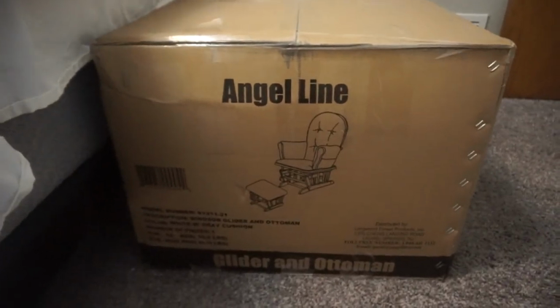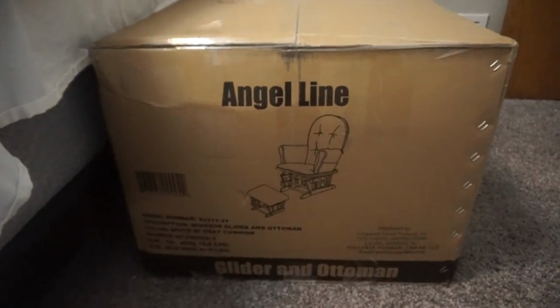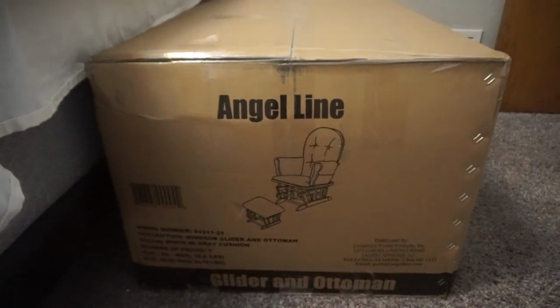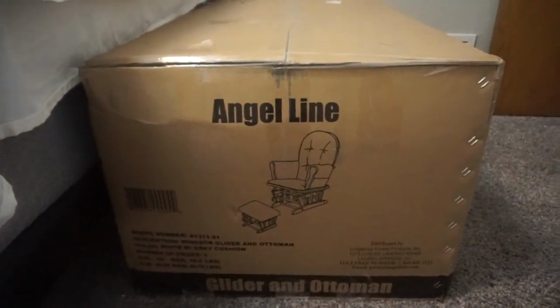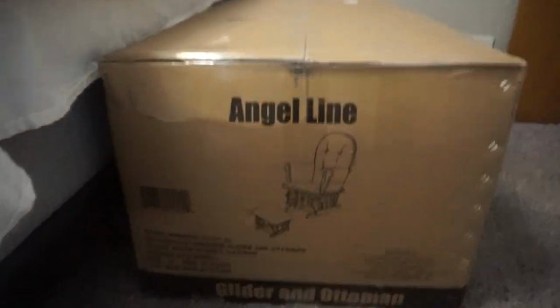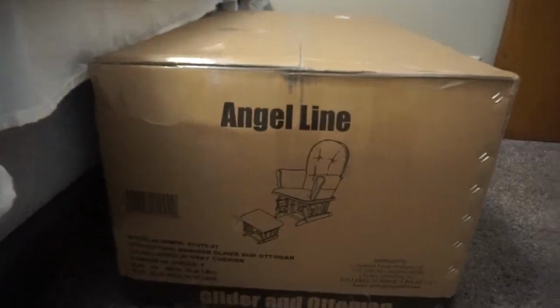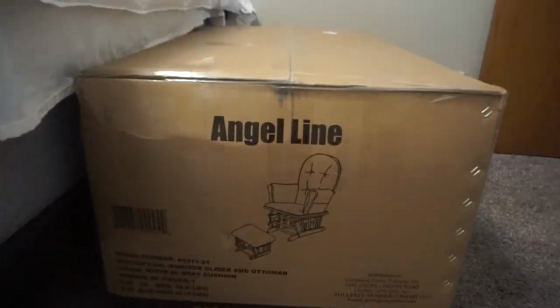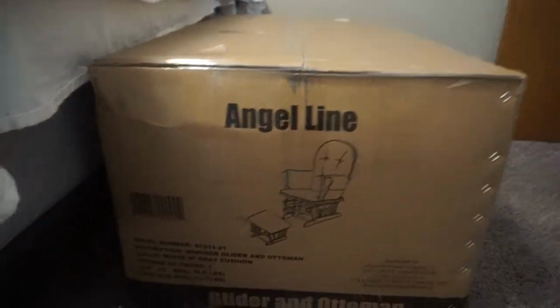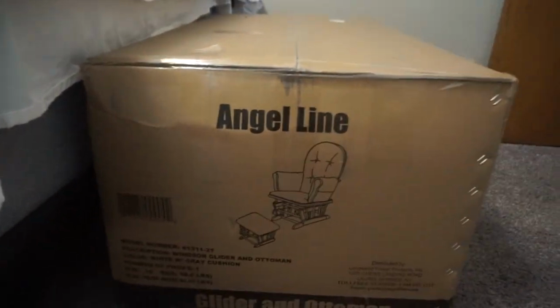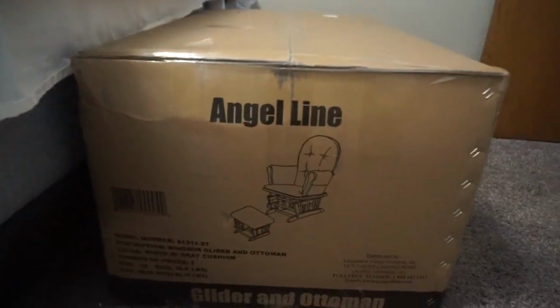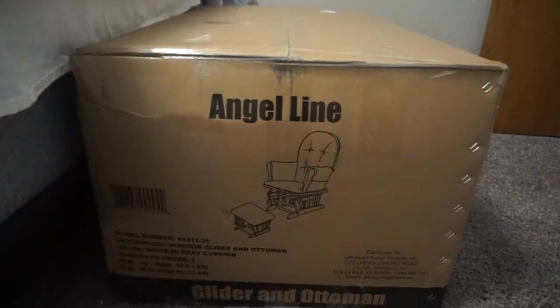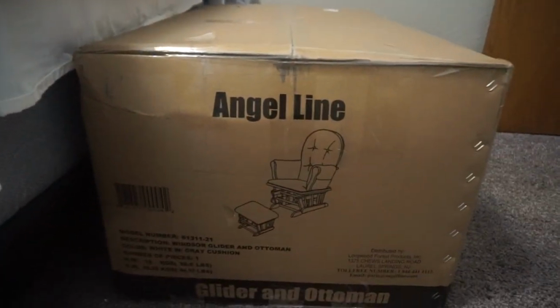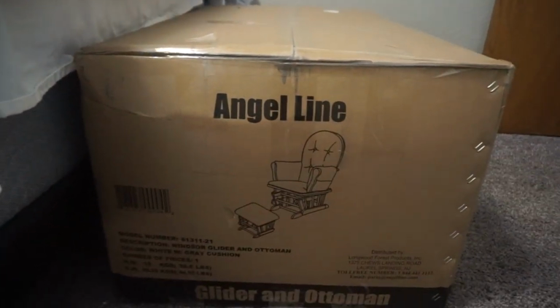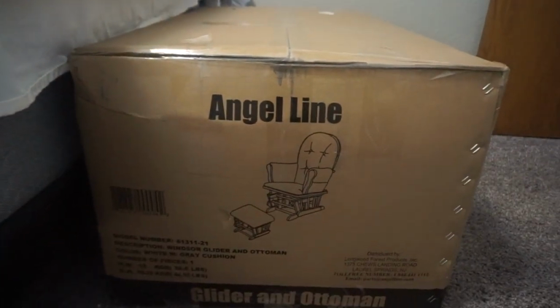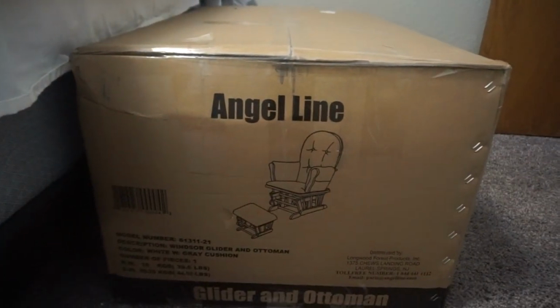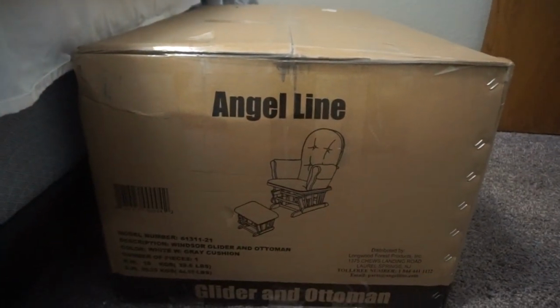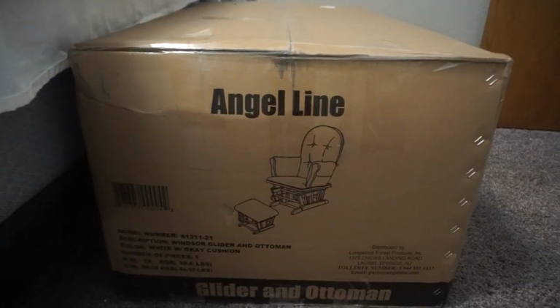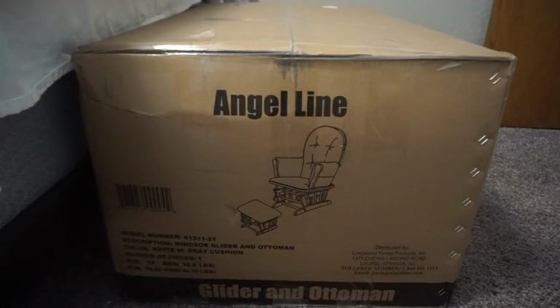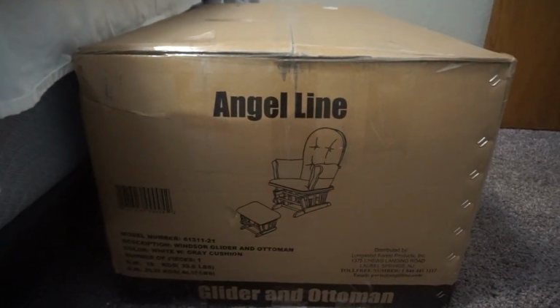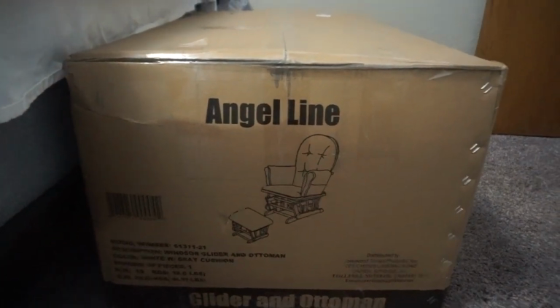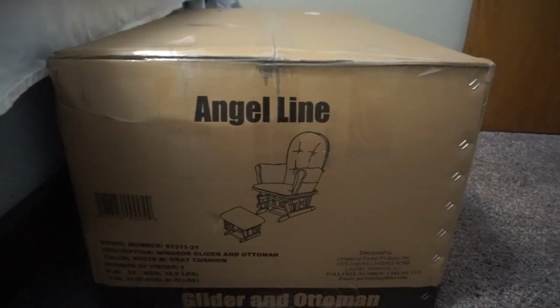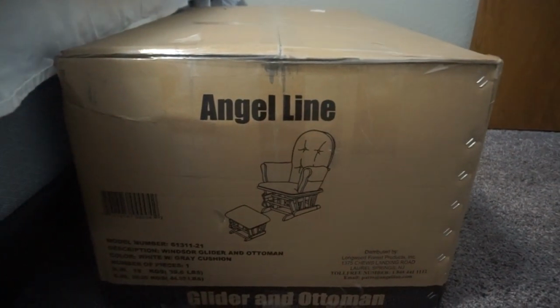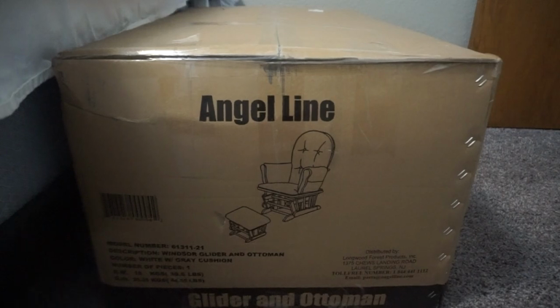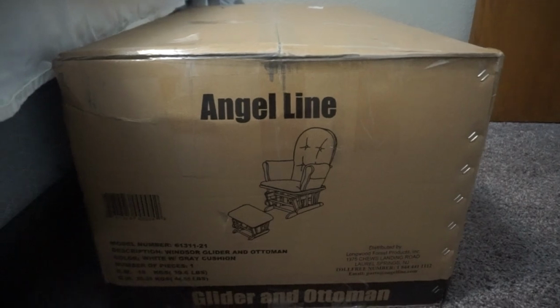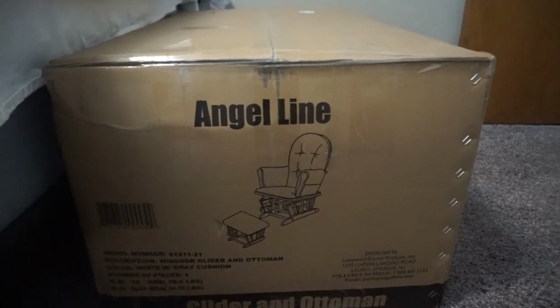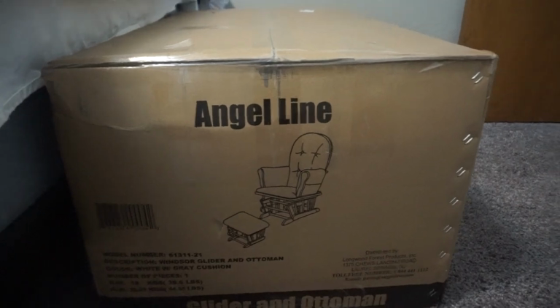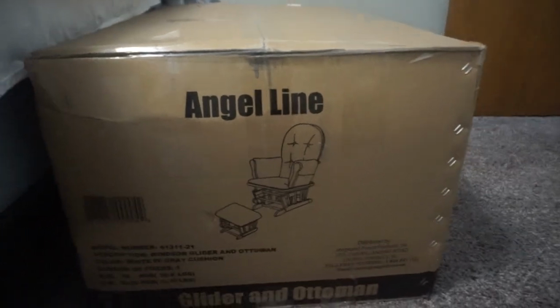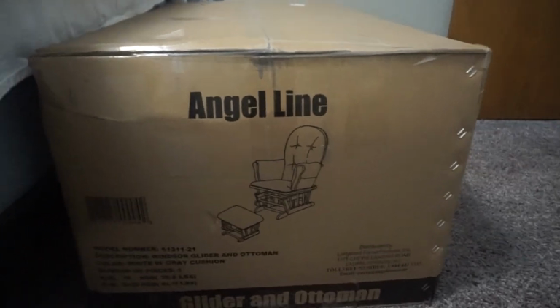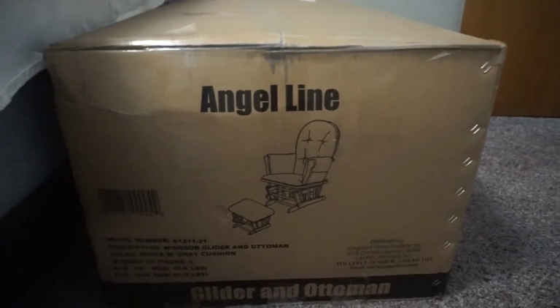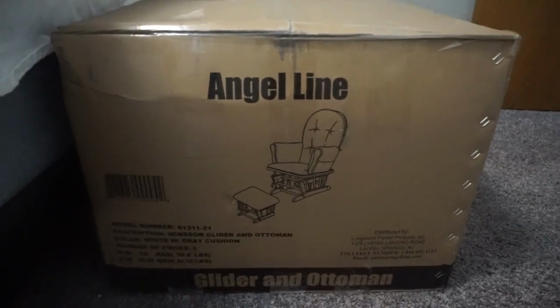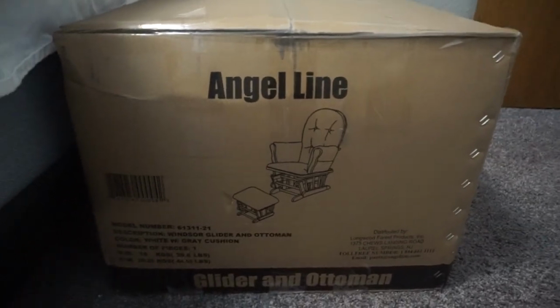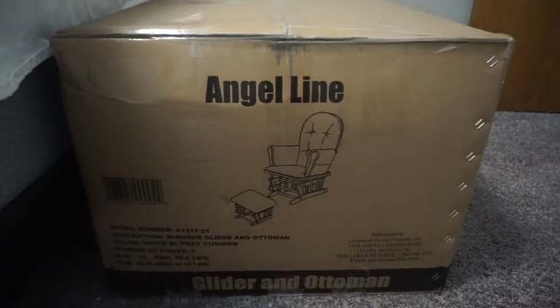The Angel Line glider and ottoman — so this is a rocking chair.